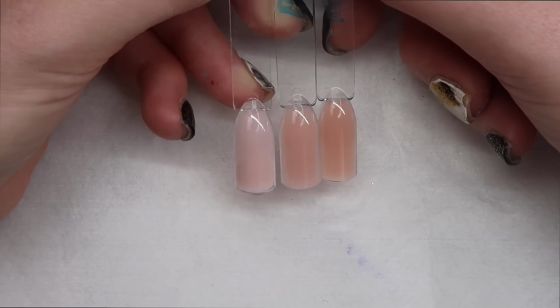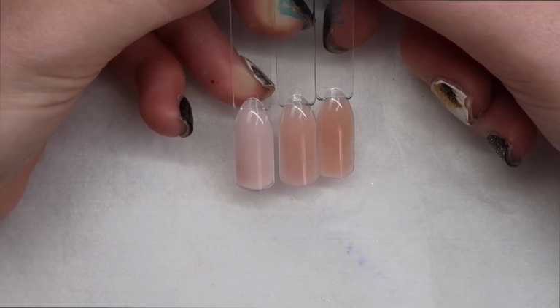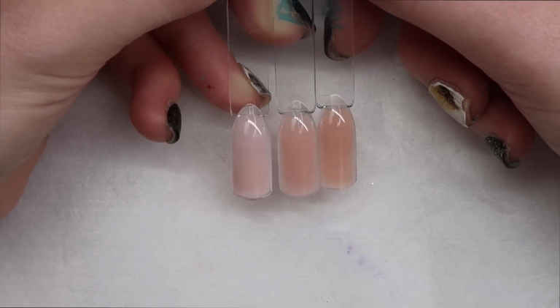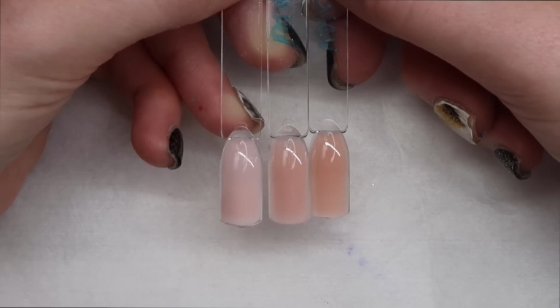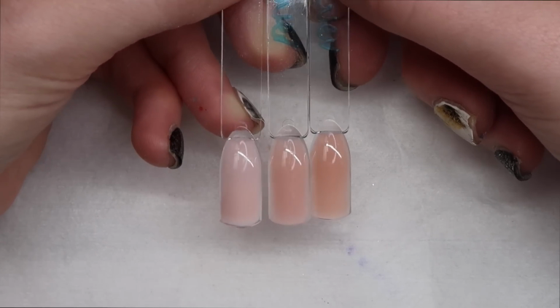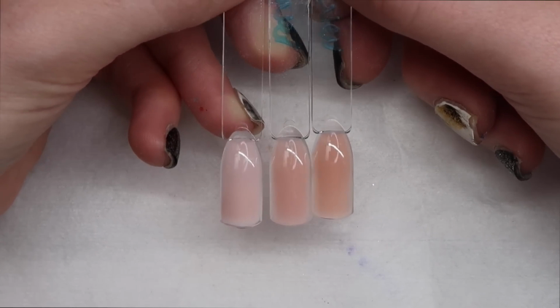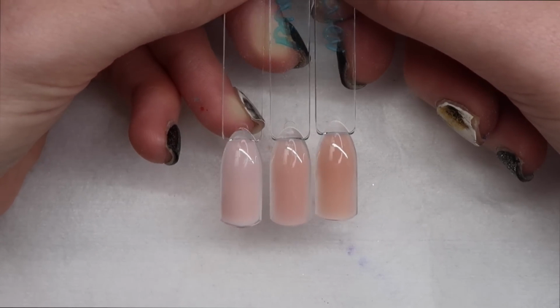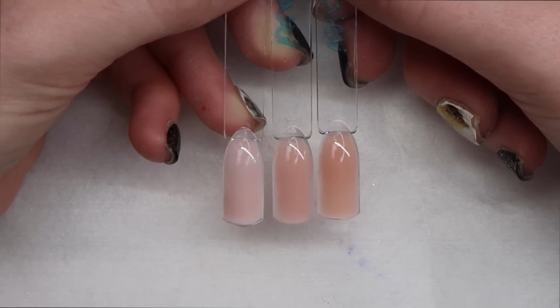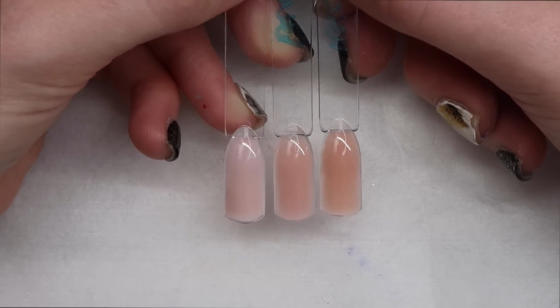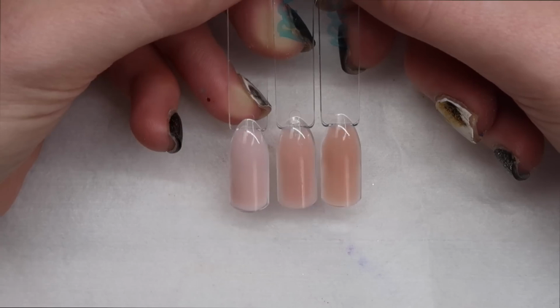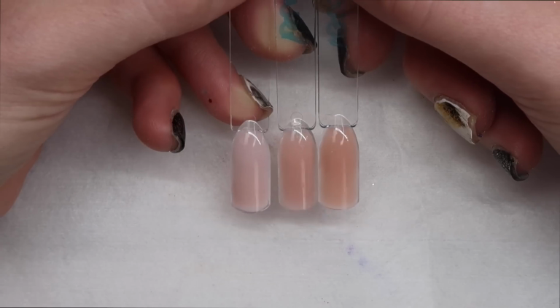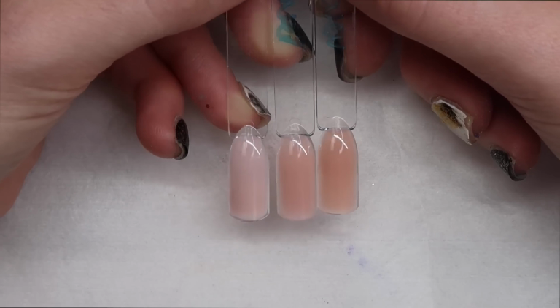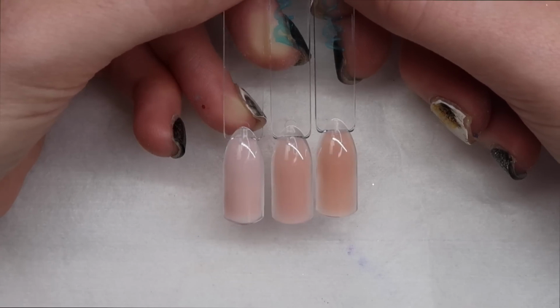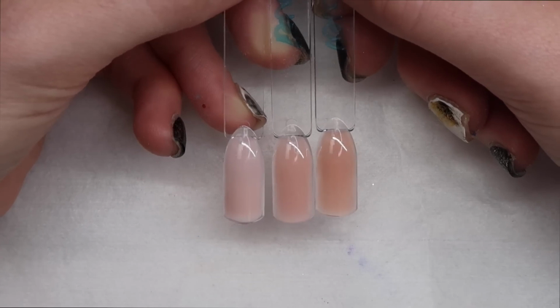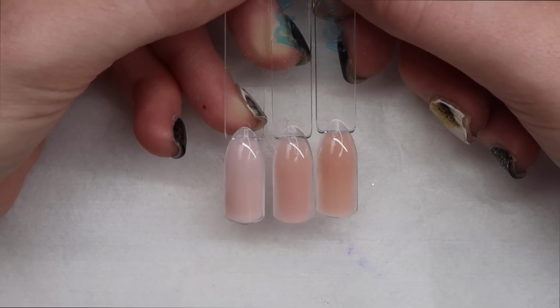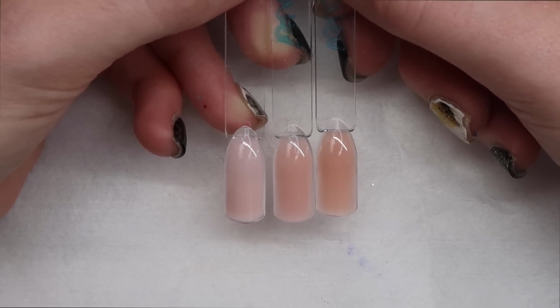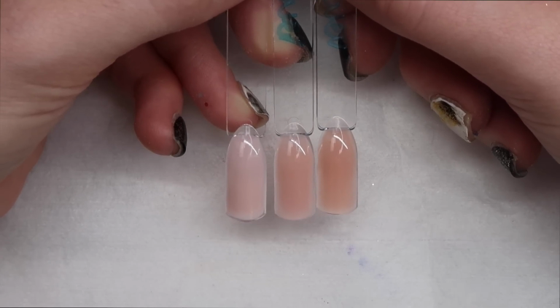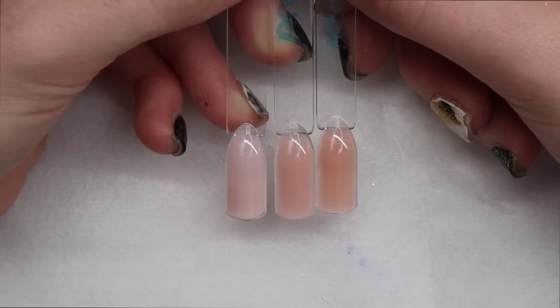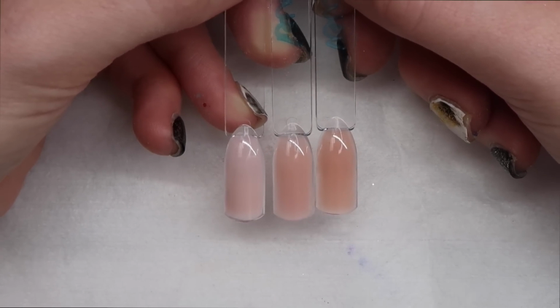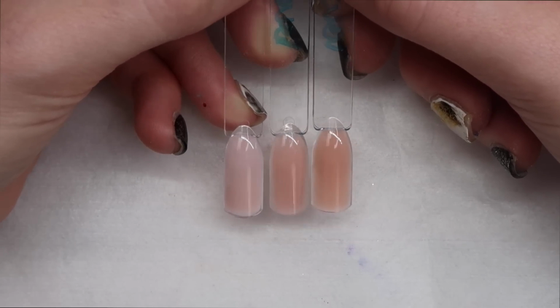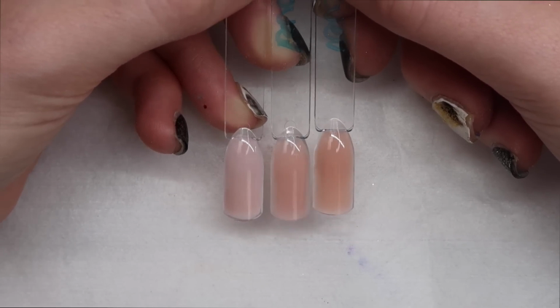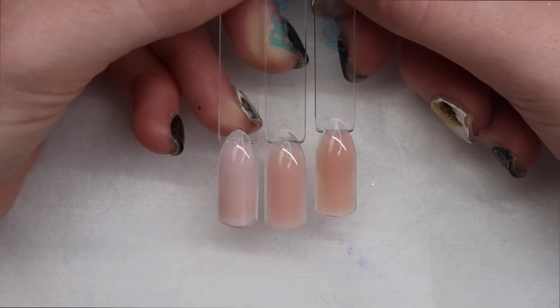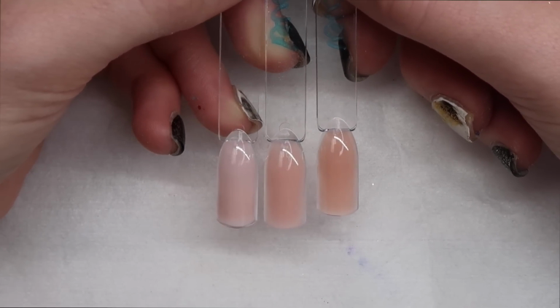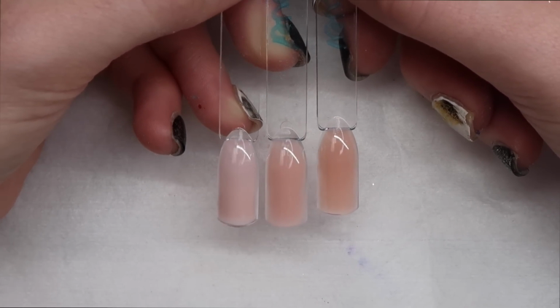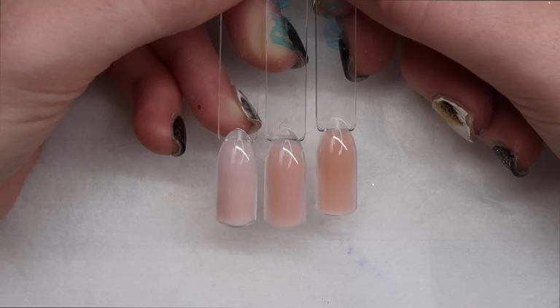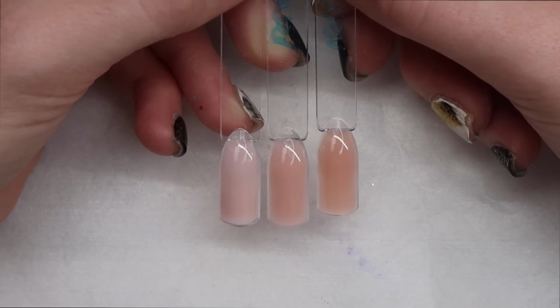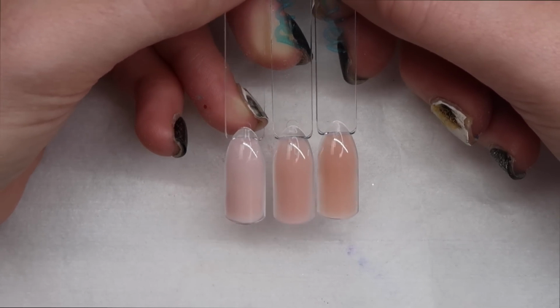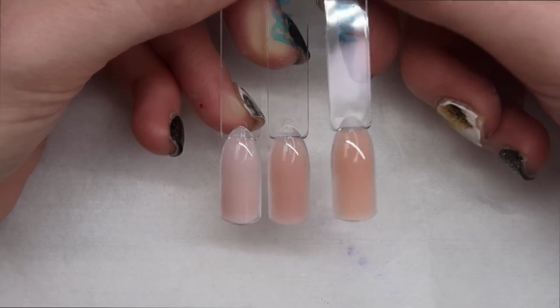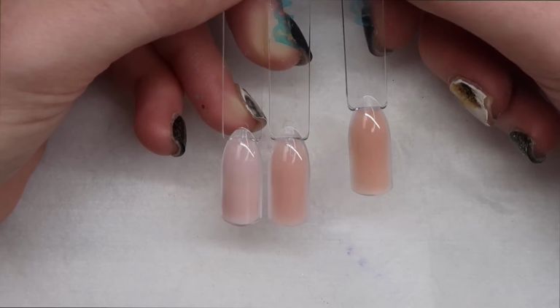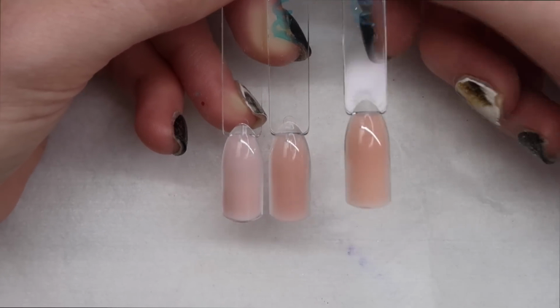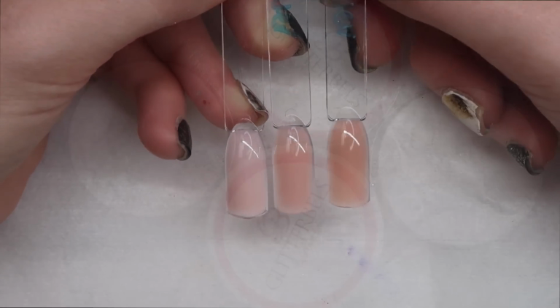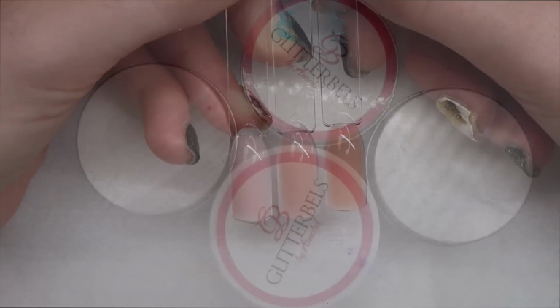Which one is your favorite? Let me know down below if it's Sugared Almond, Pinker Bell Cover, or Peacher Bell Cover.